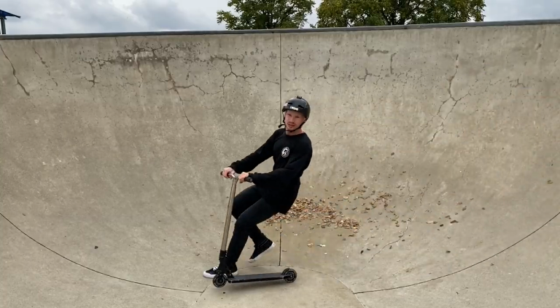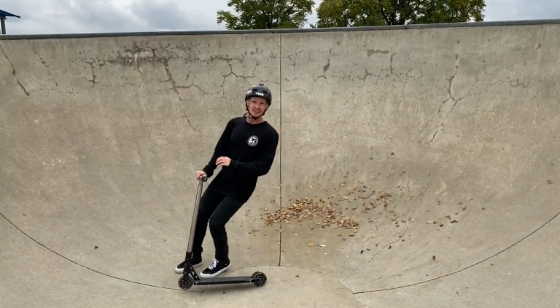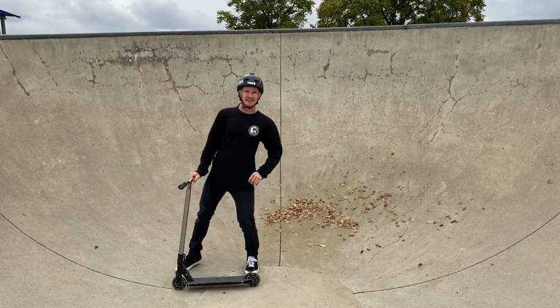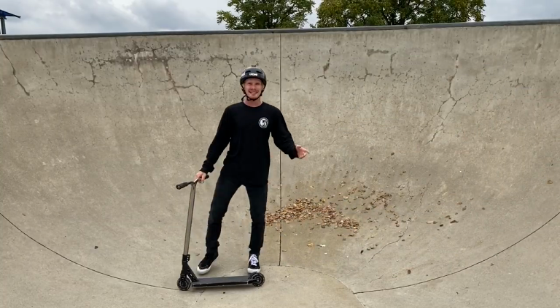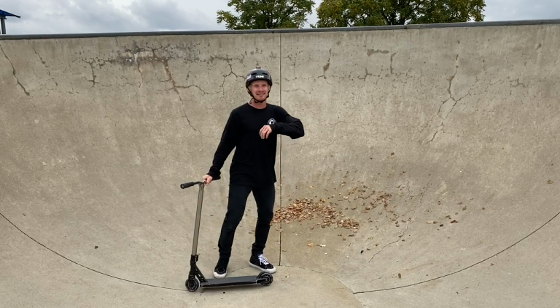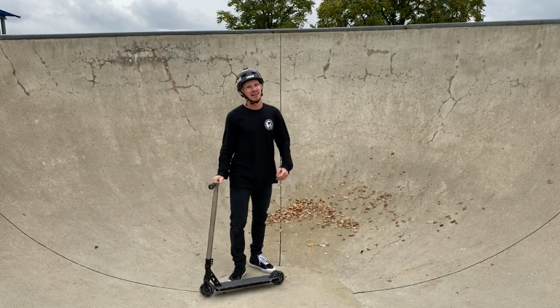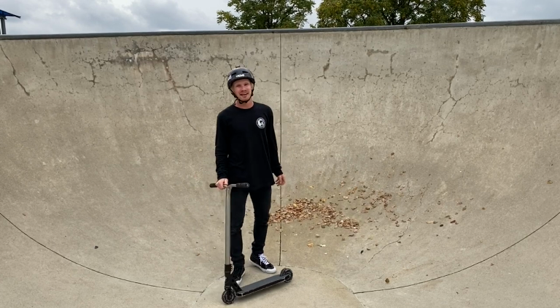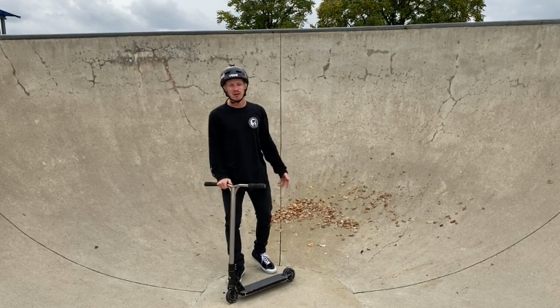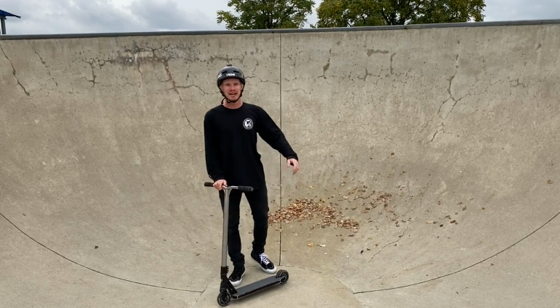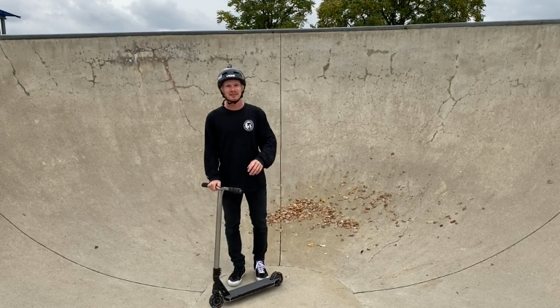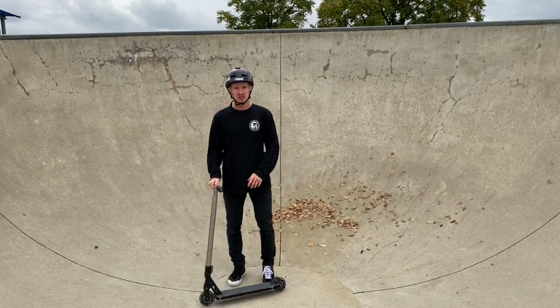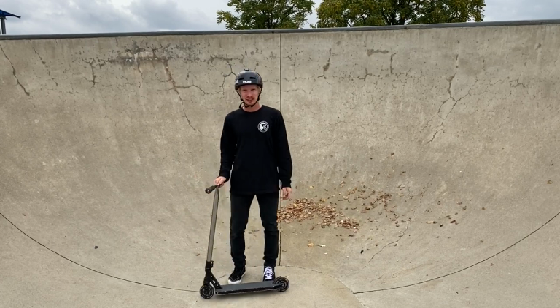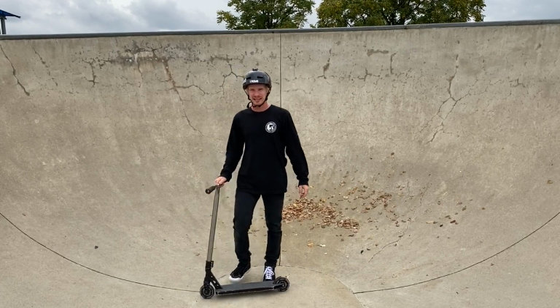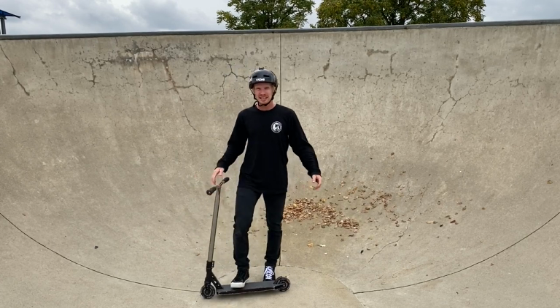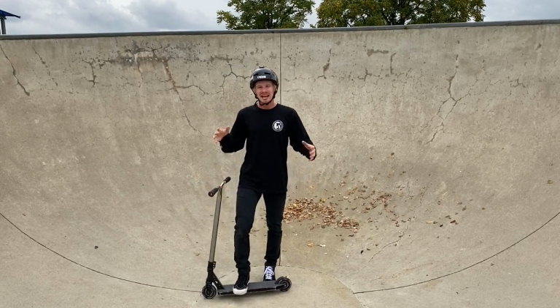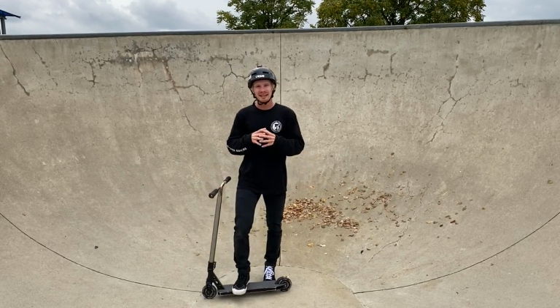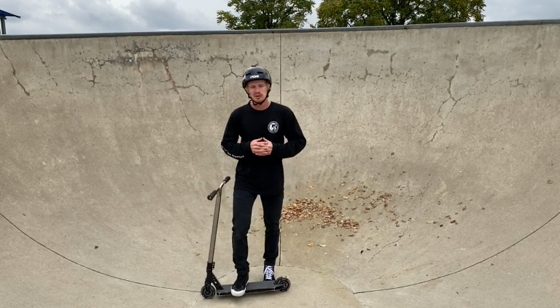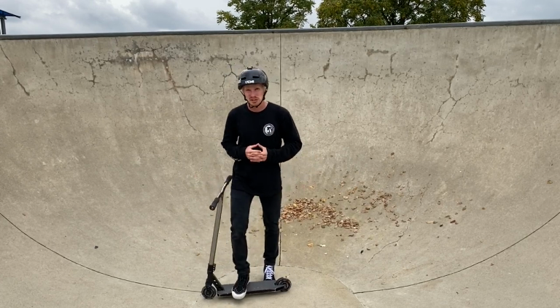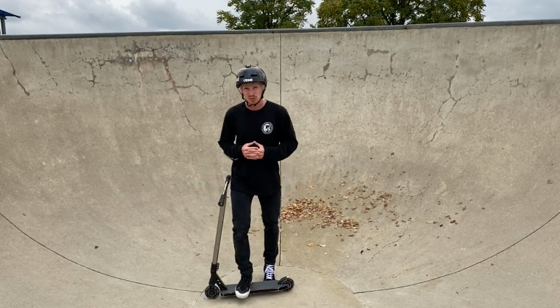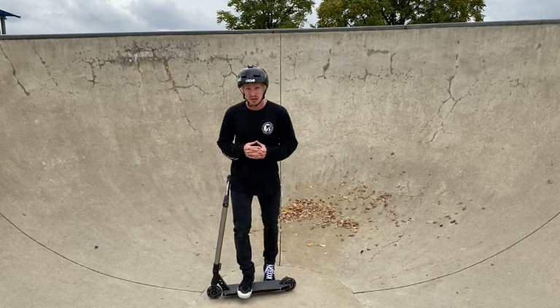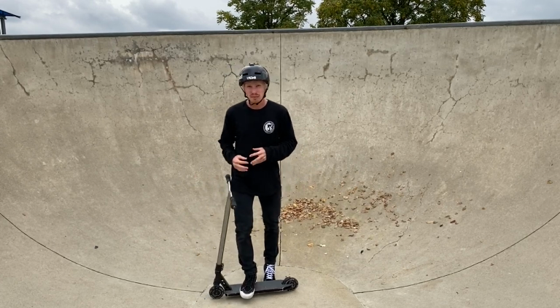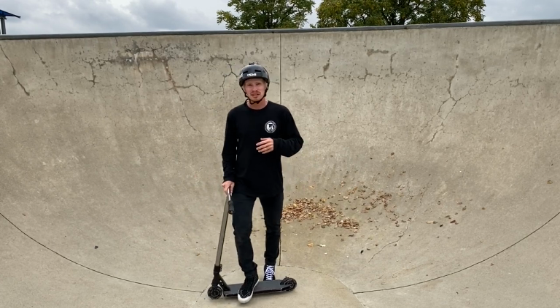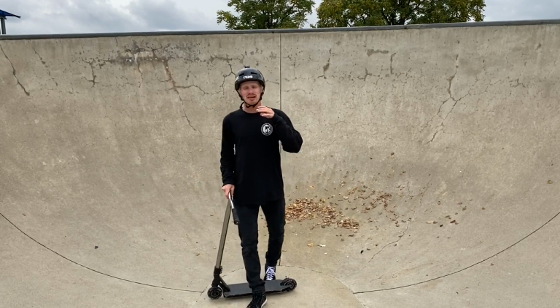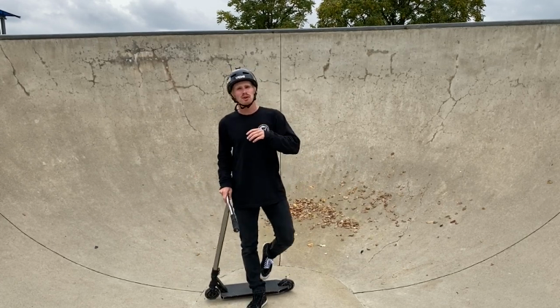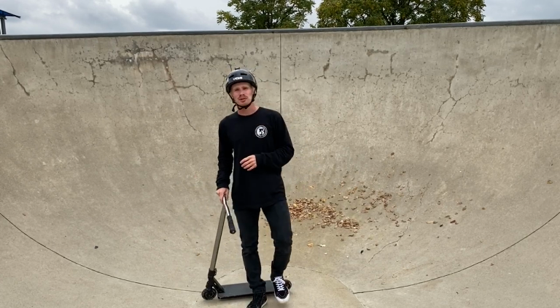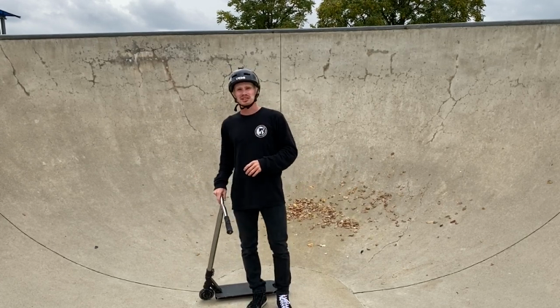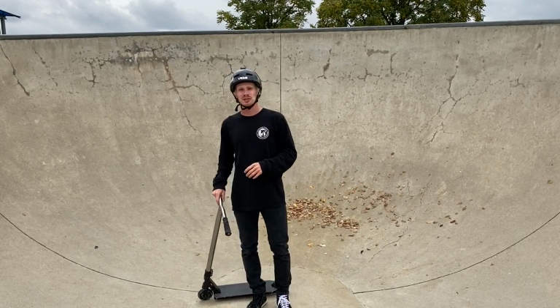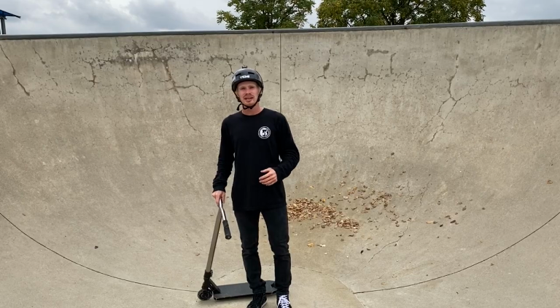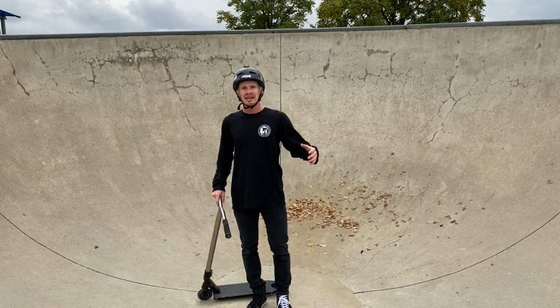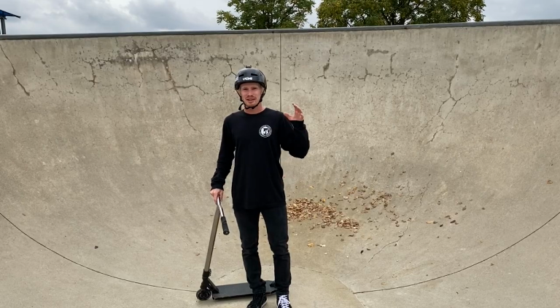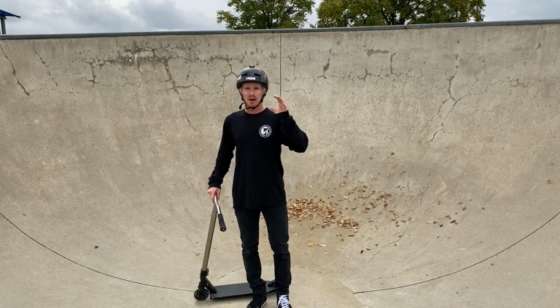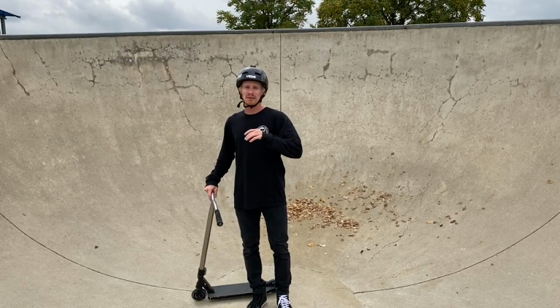All right, welcome back to another scooter video. Today I'm going to be teaching you guys one of the most important tricks in scootering, and that is pumping.